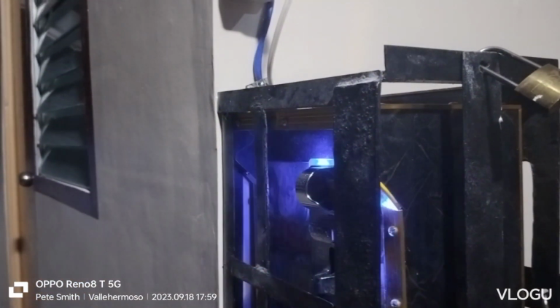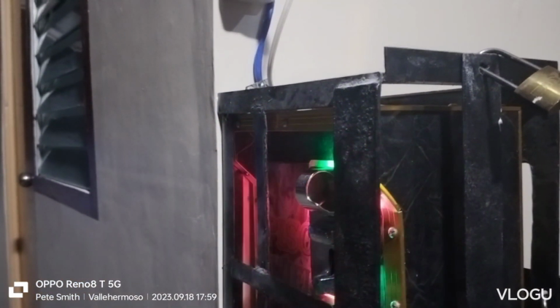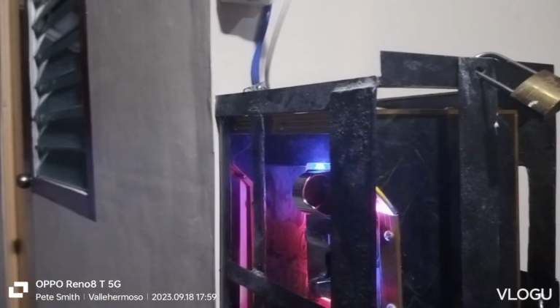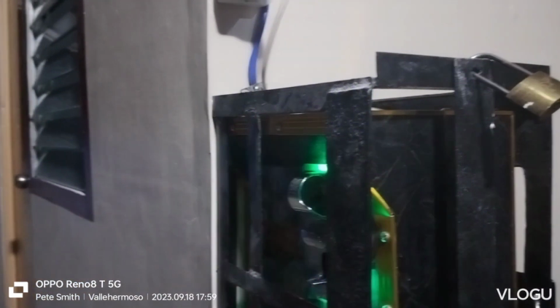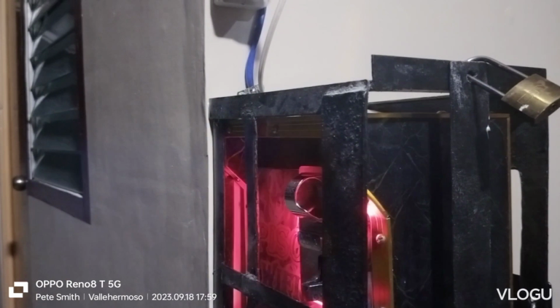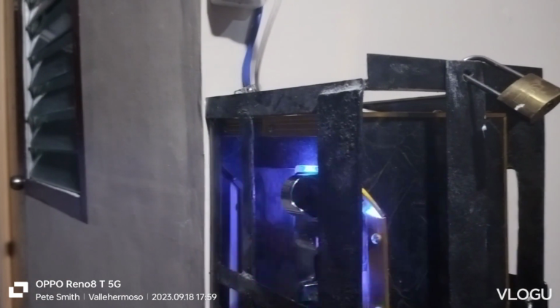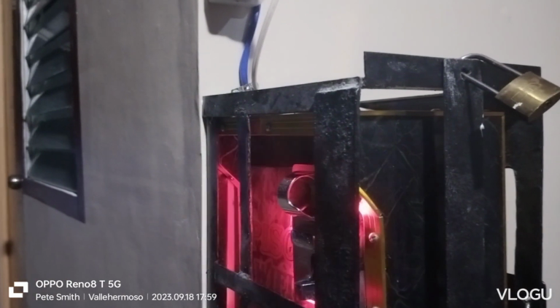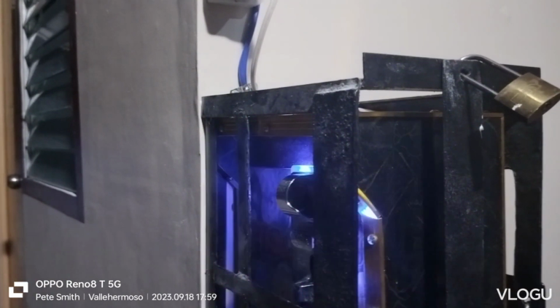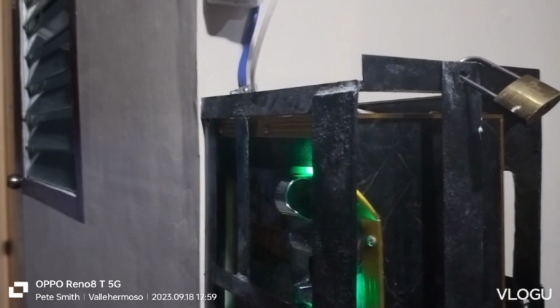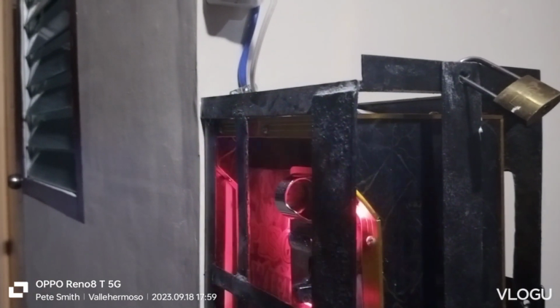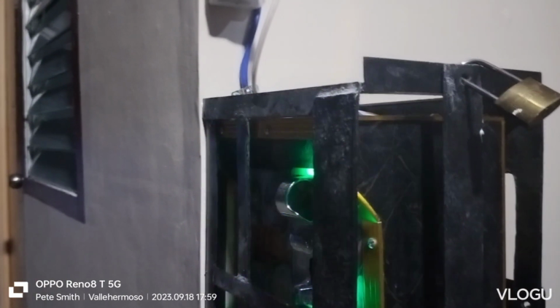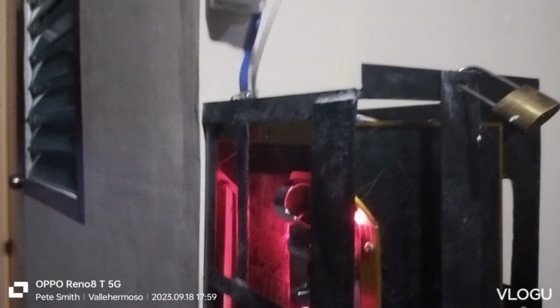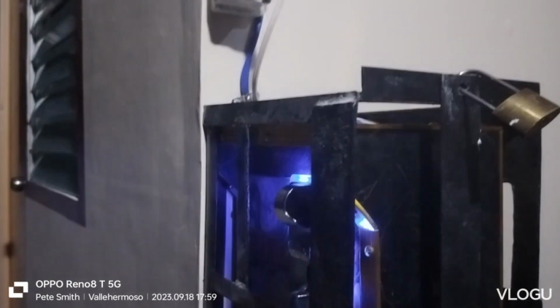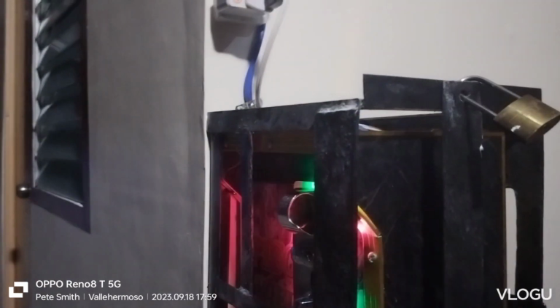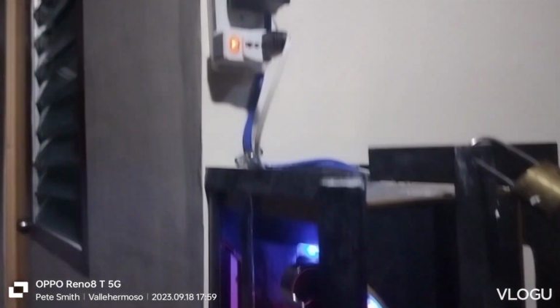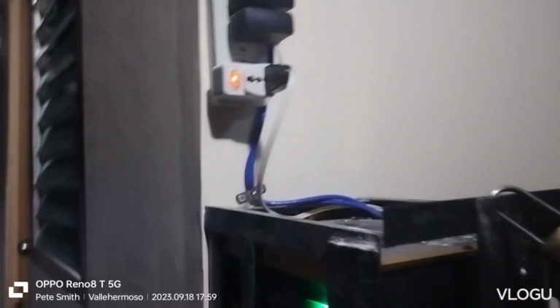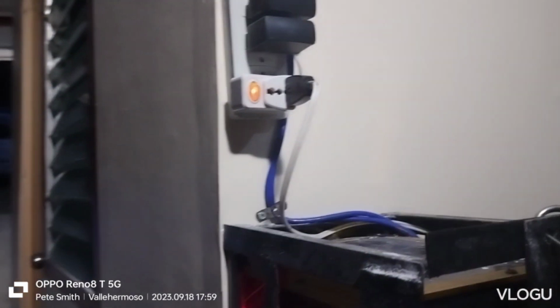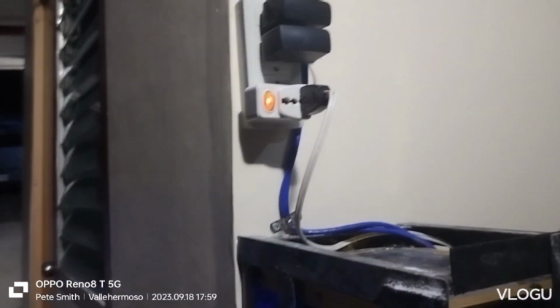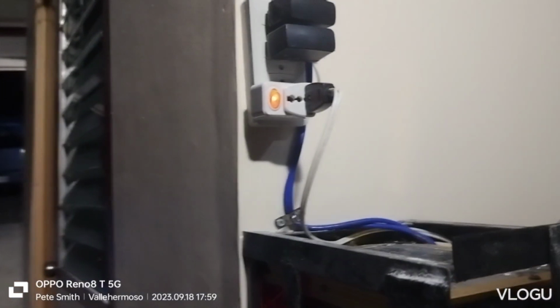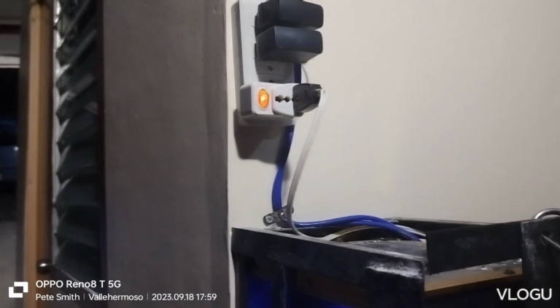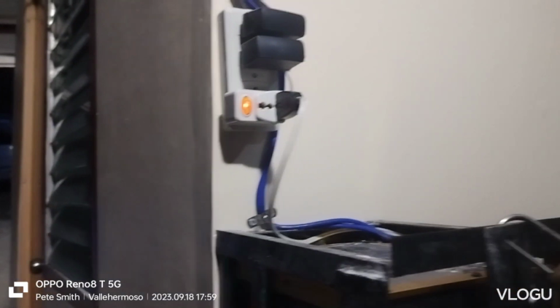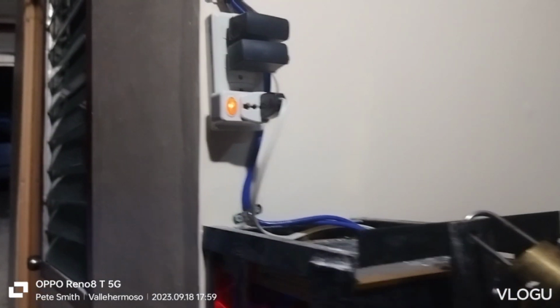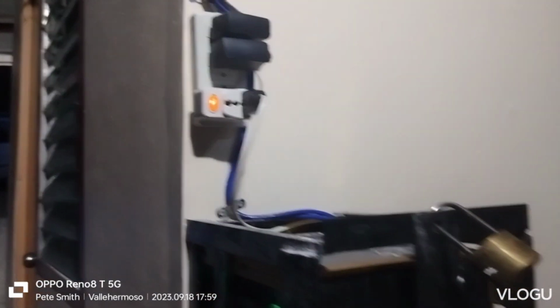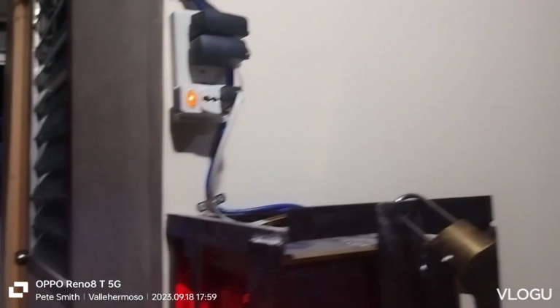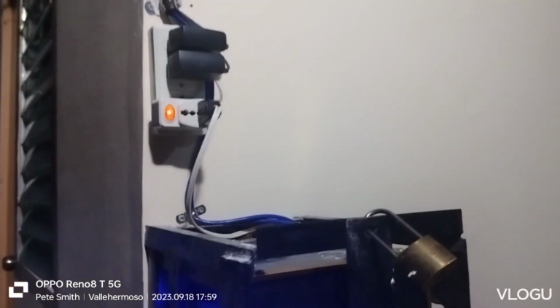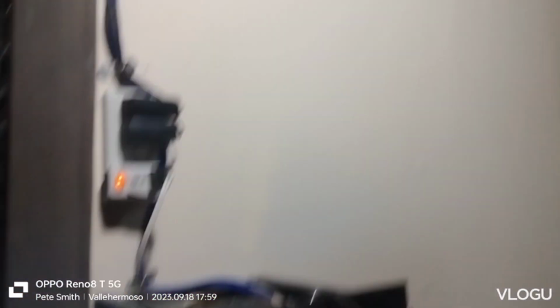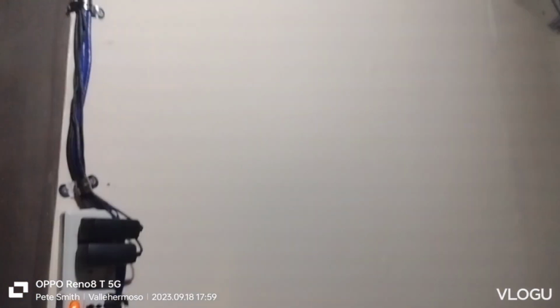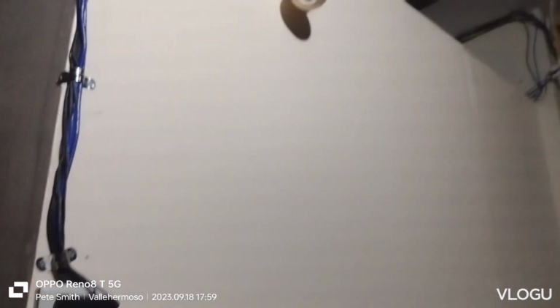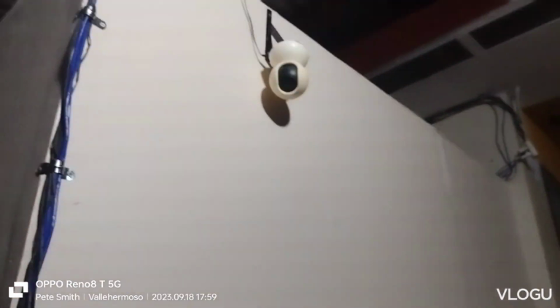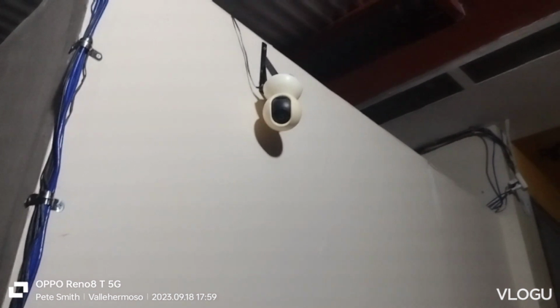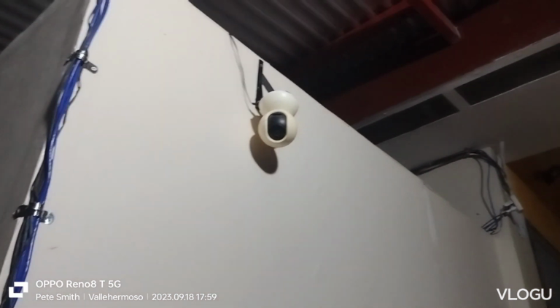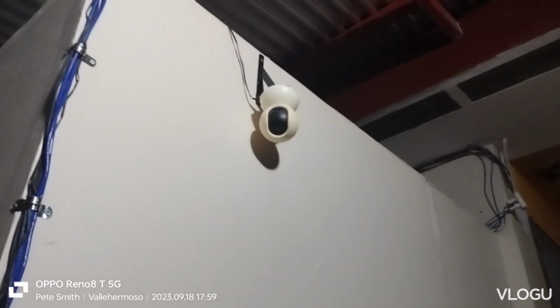There's one camera, and I'm restarting it. I put a switch there so I can make it easy. And there's the other camera.